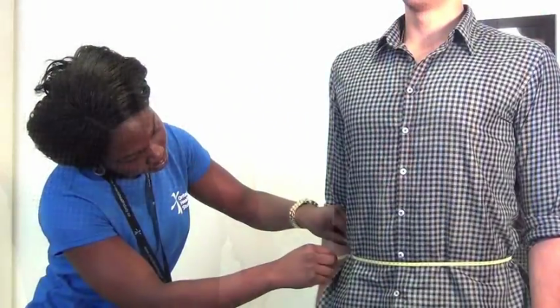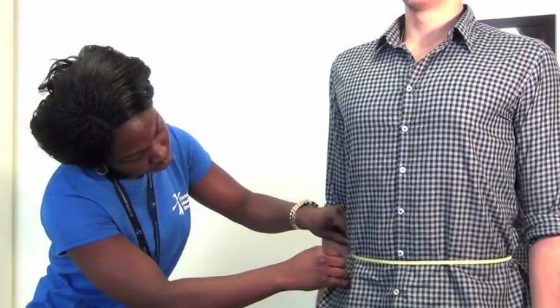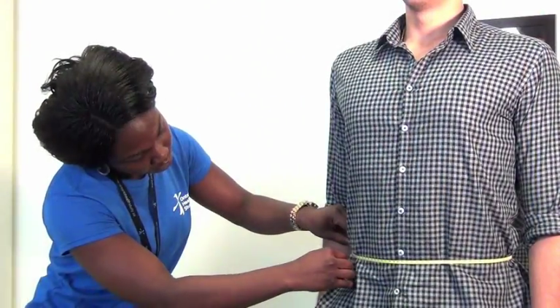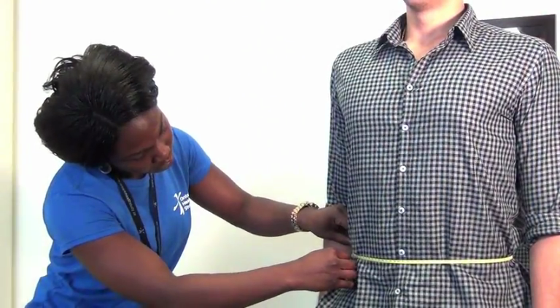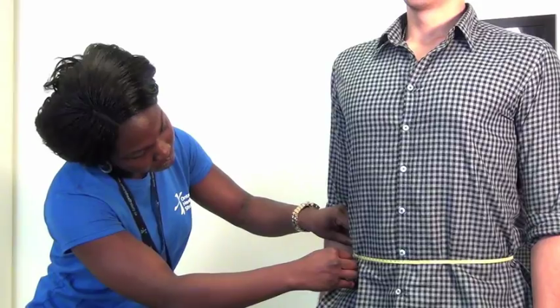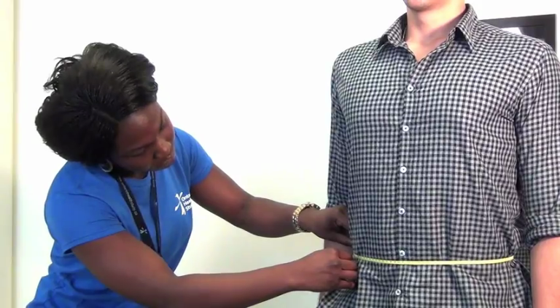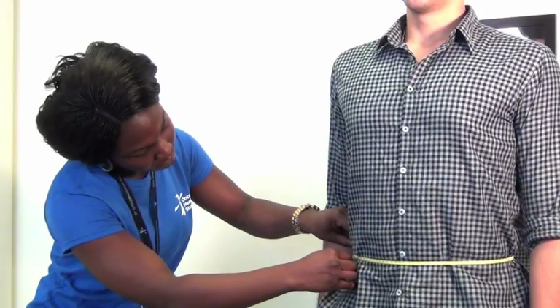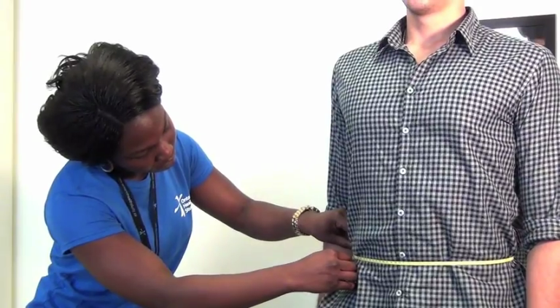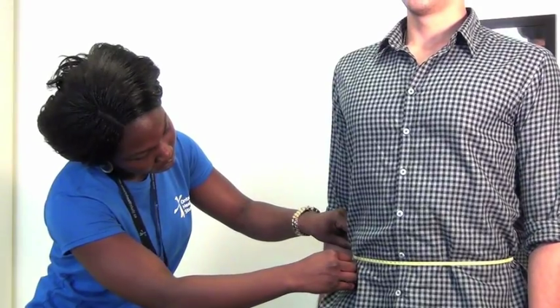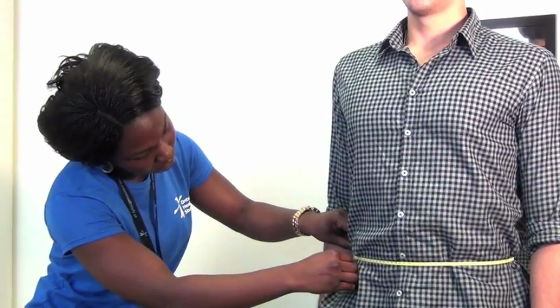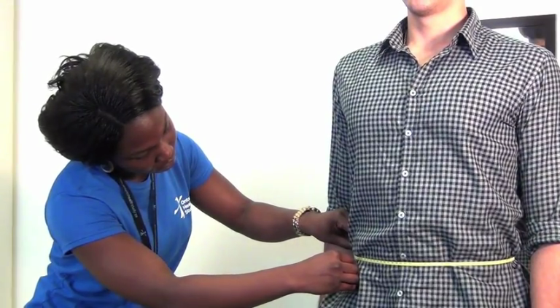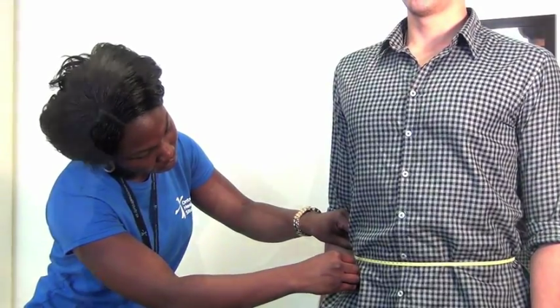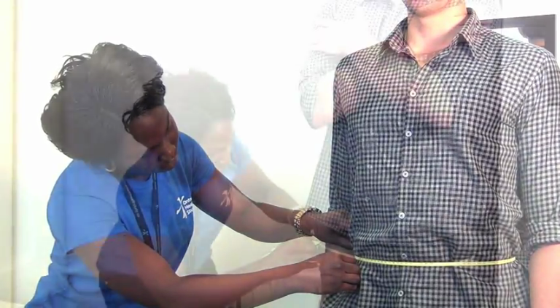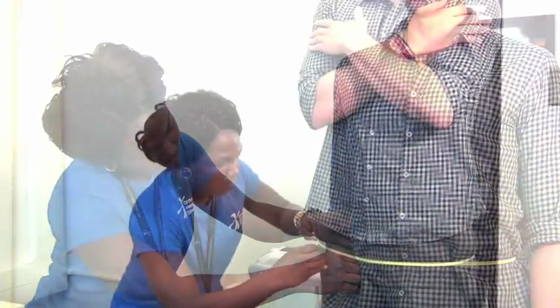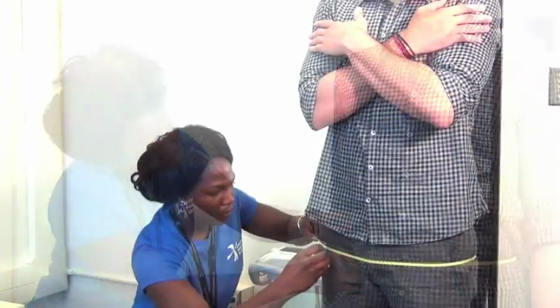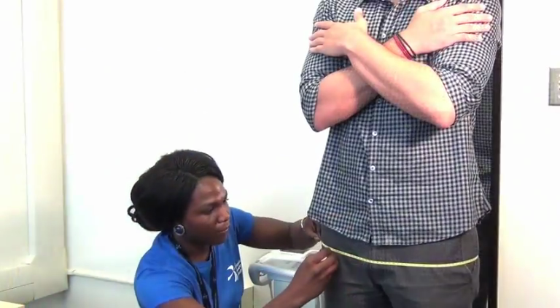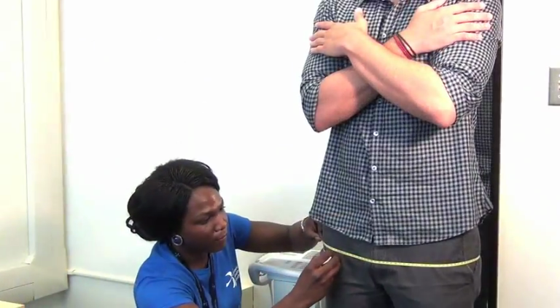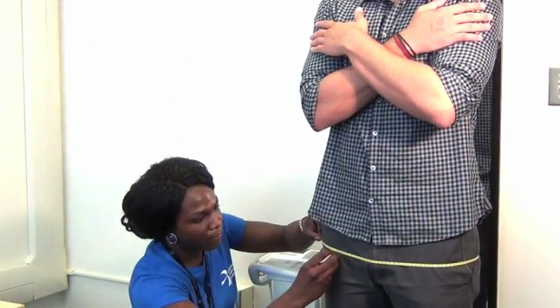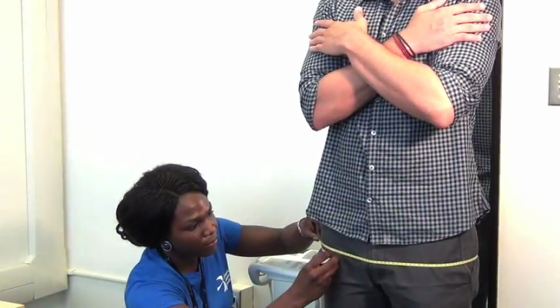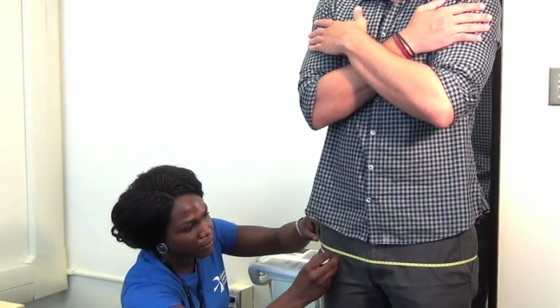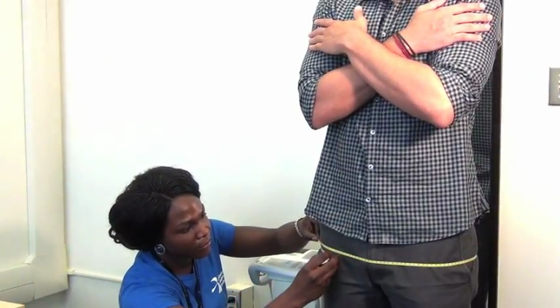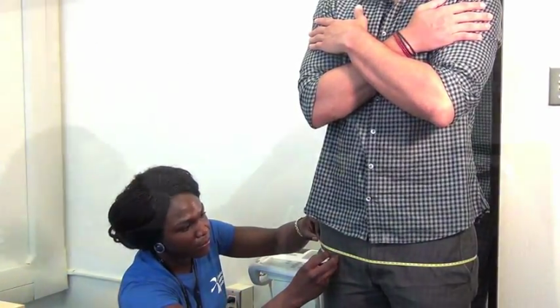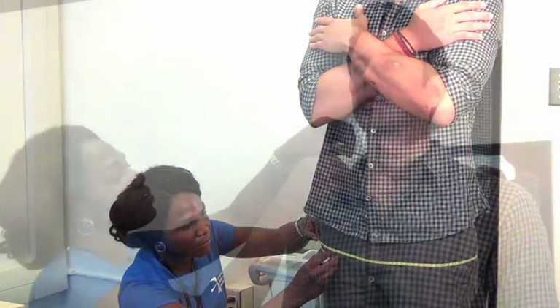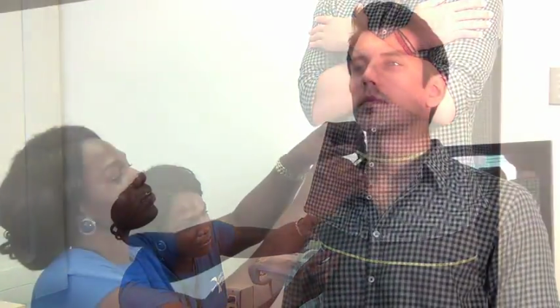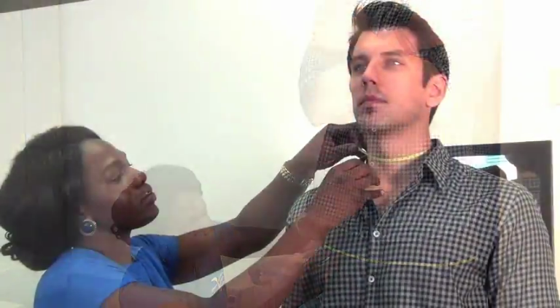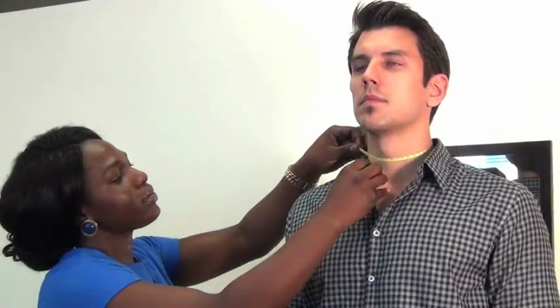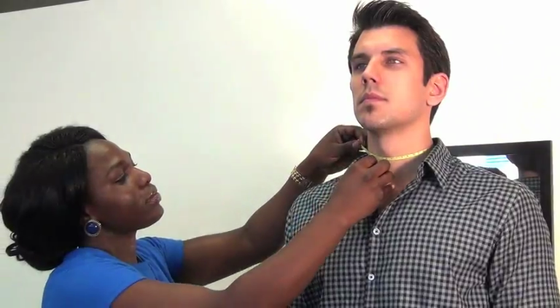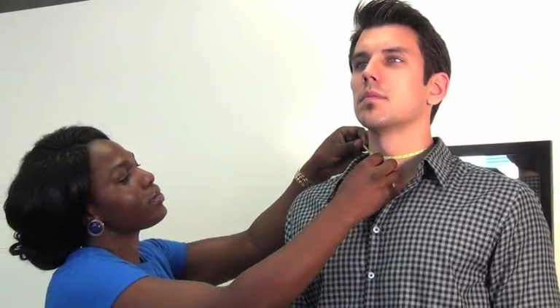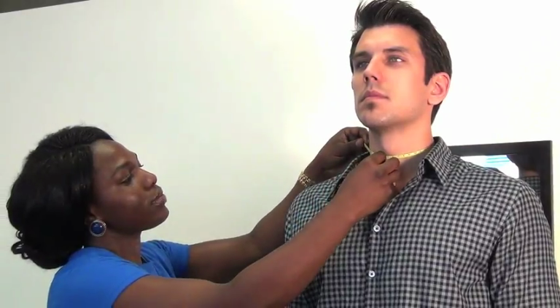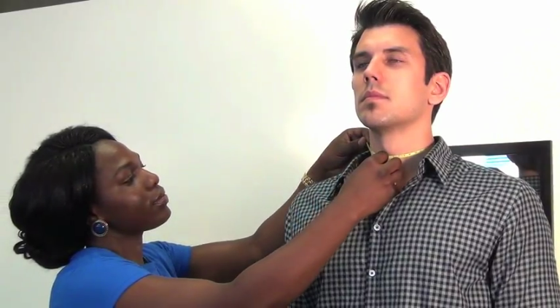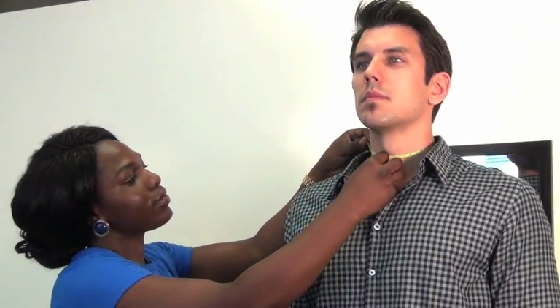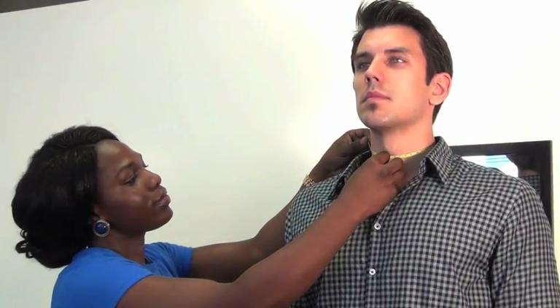The size of your waist, hips and neck will be measured with a tape measure. To do this correctly, we may ask you to shift or remove bulky clothing.